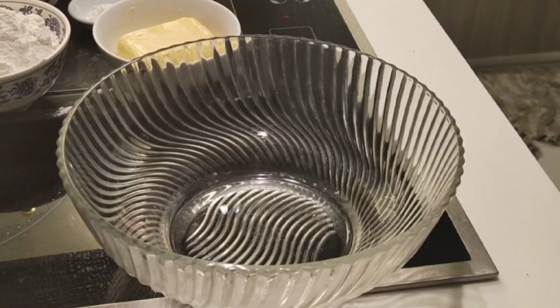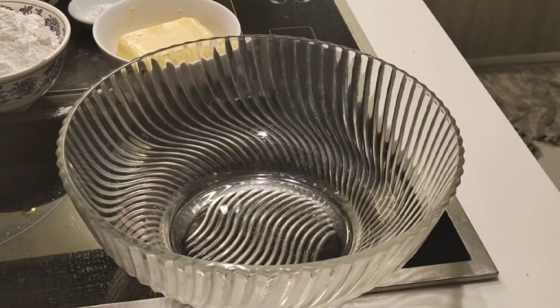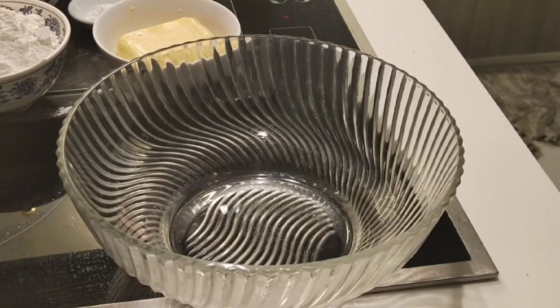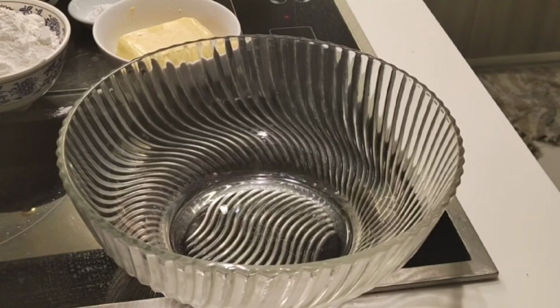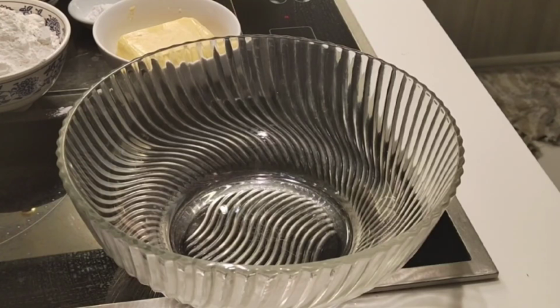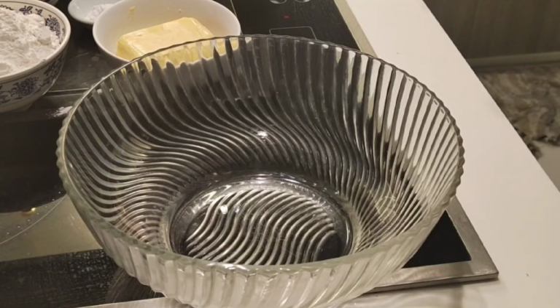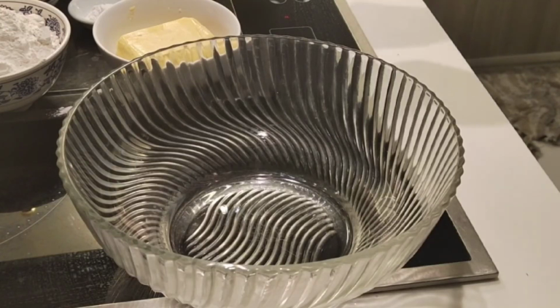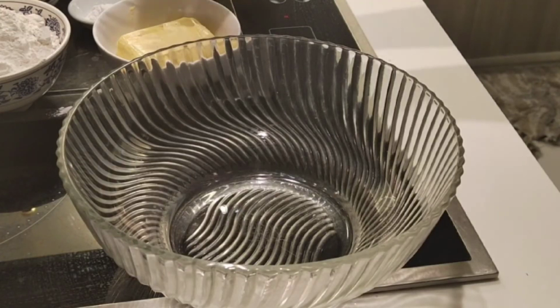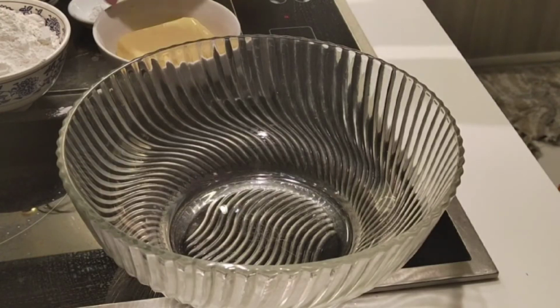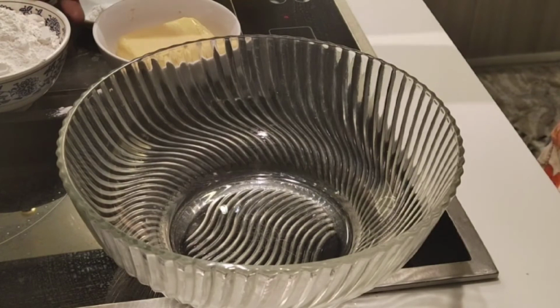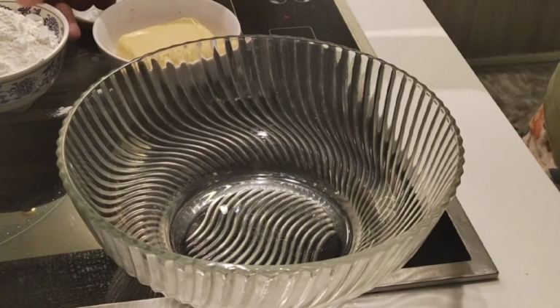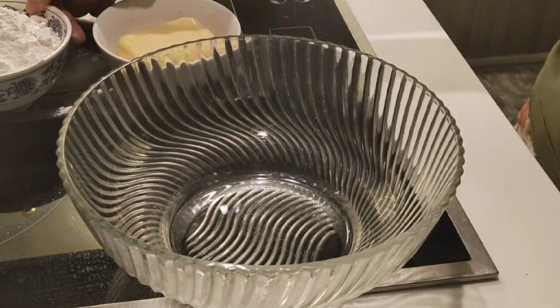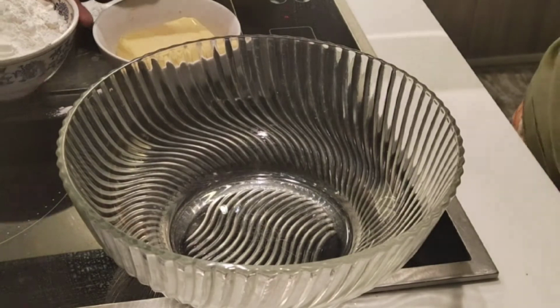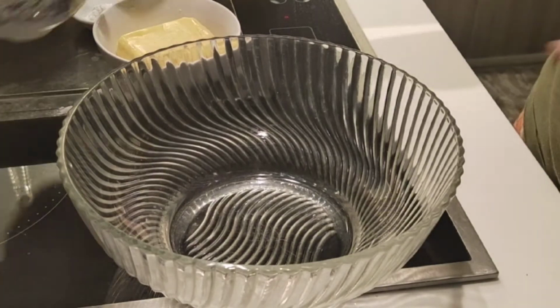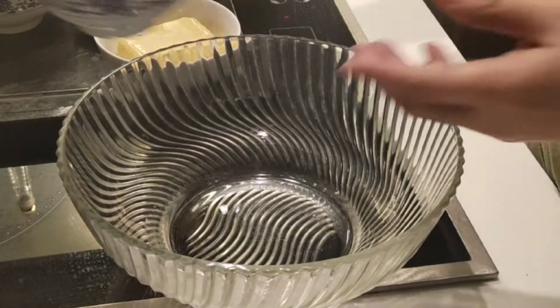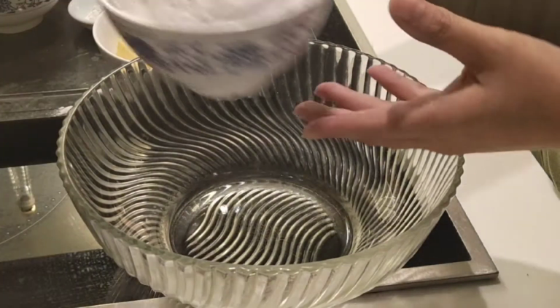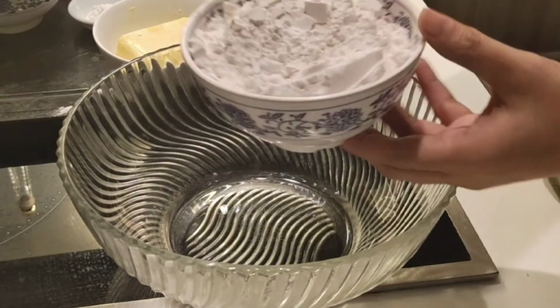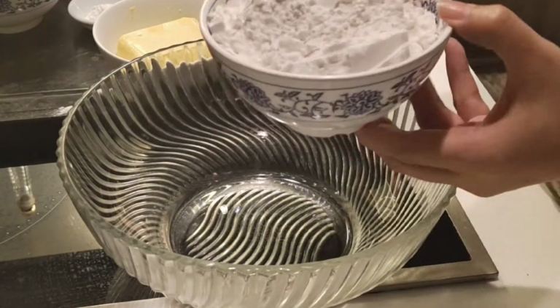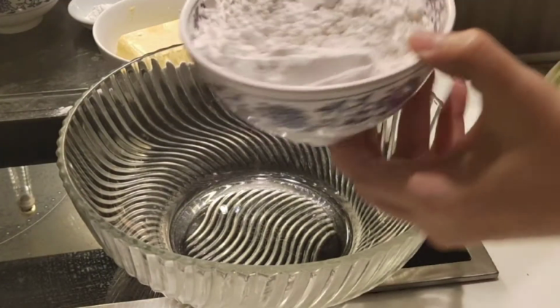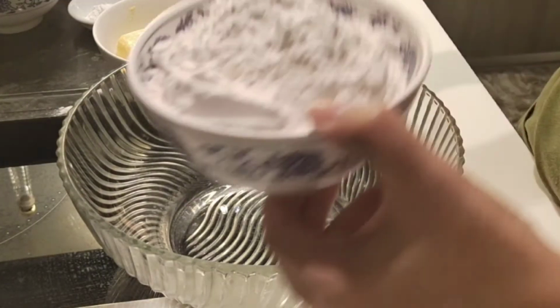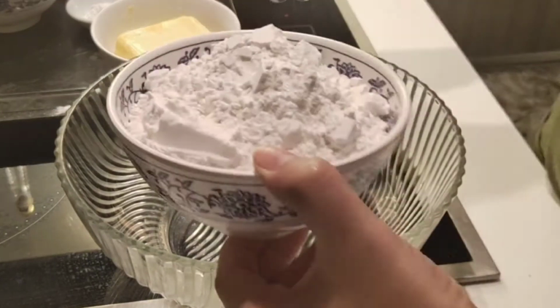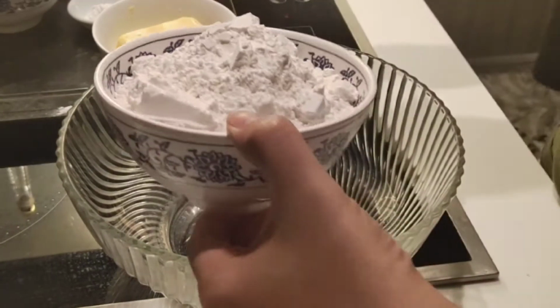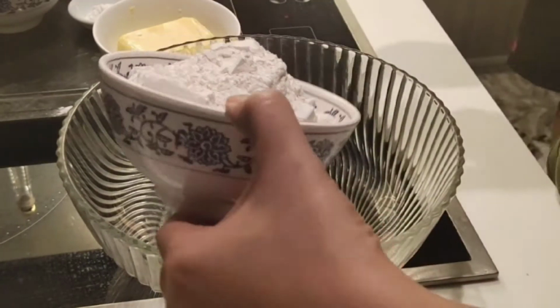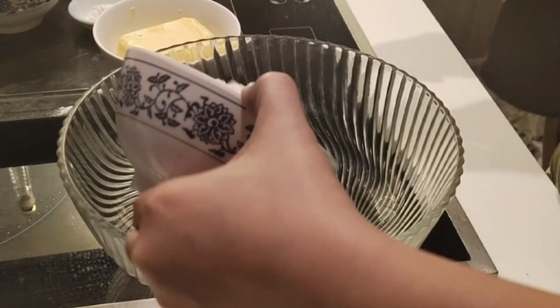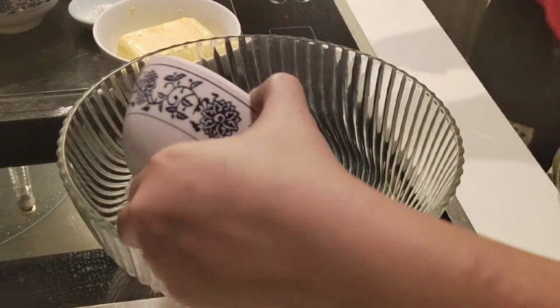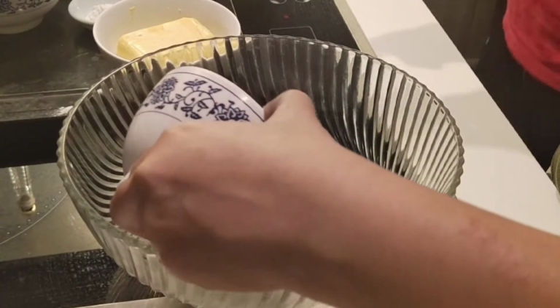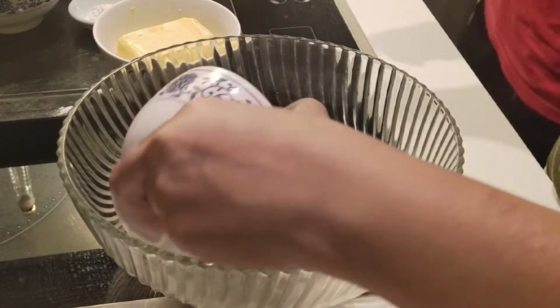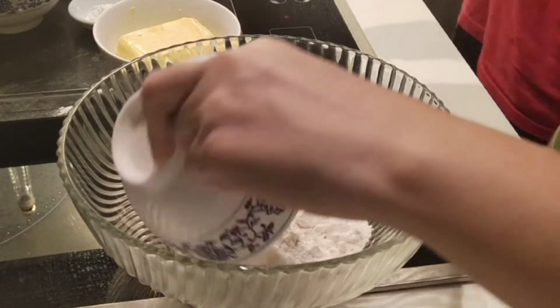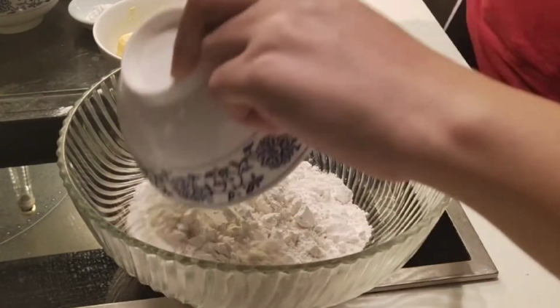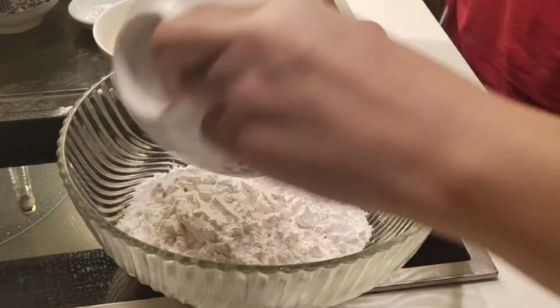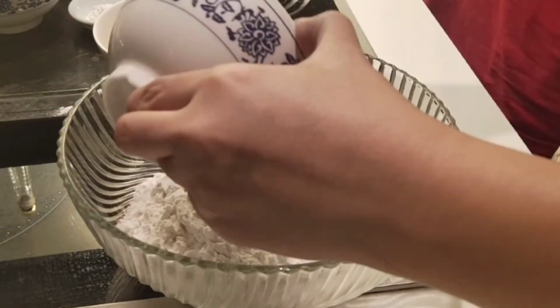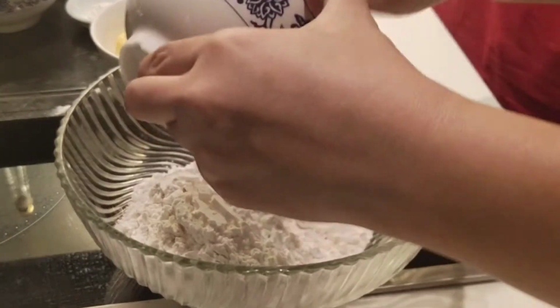Okay, so let's start. So, yung flour, lagay natin sa bowl.